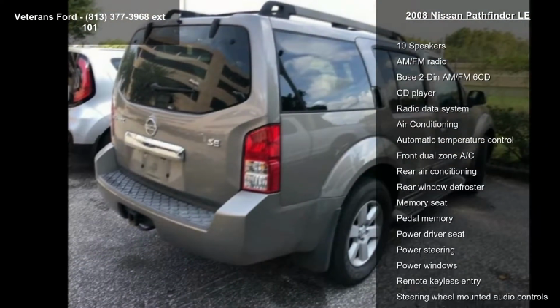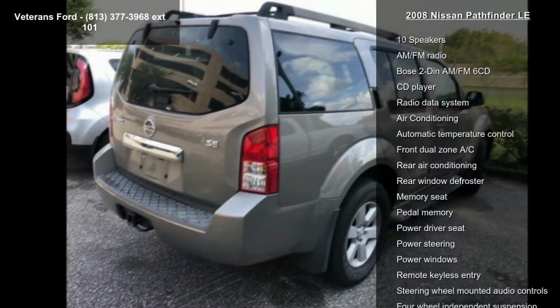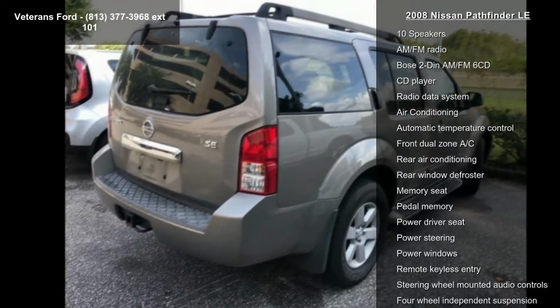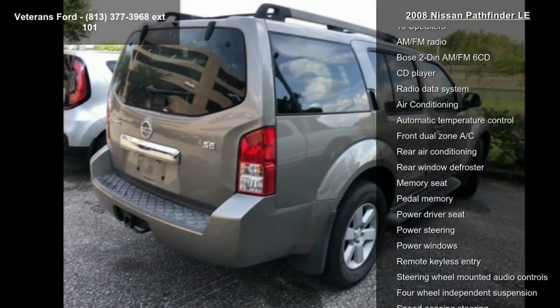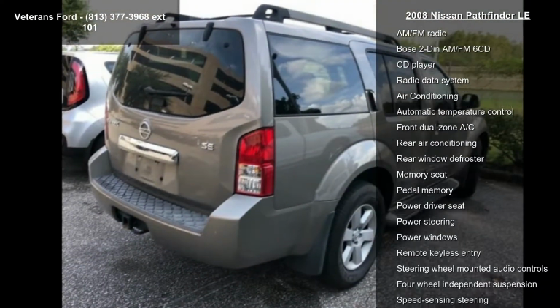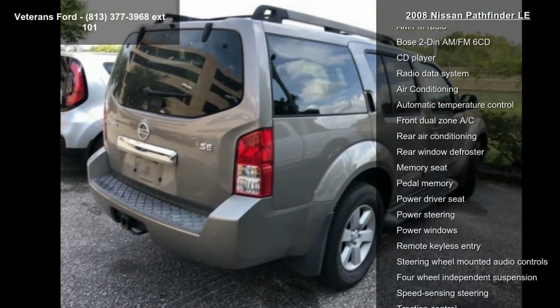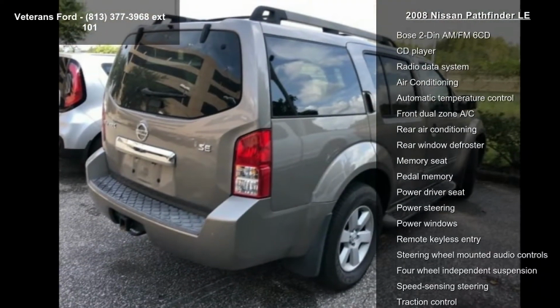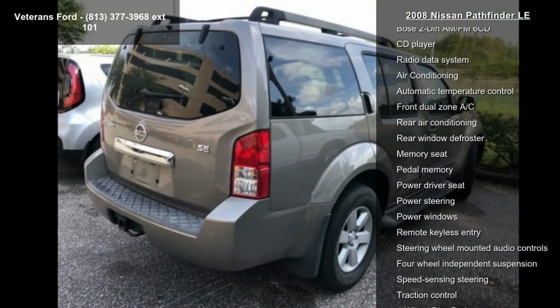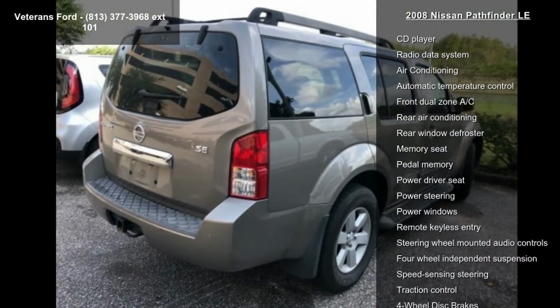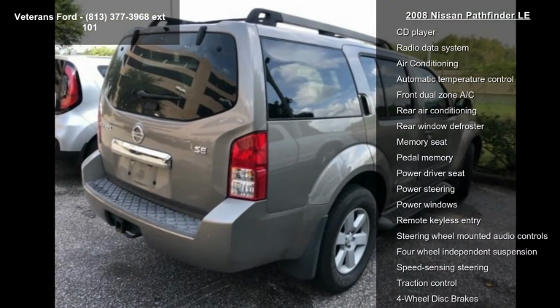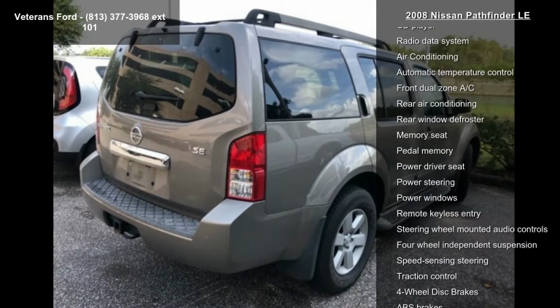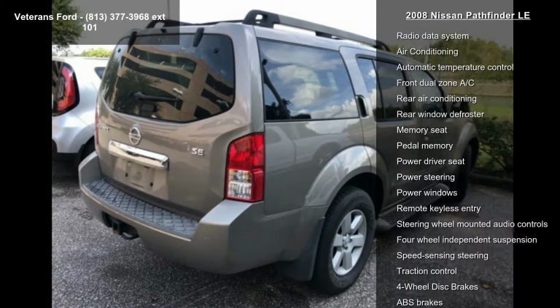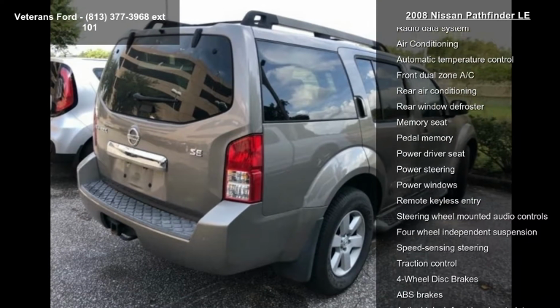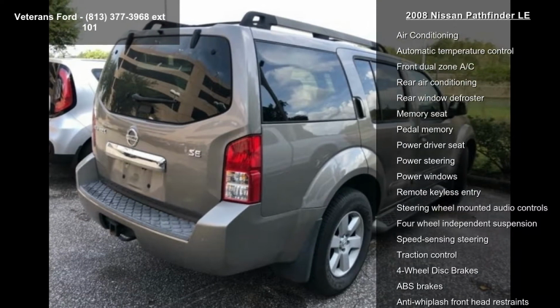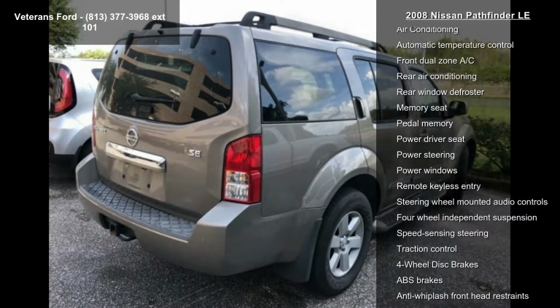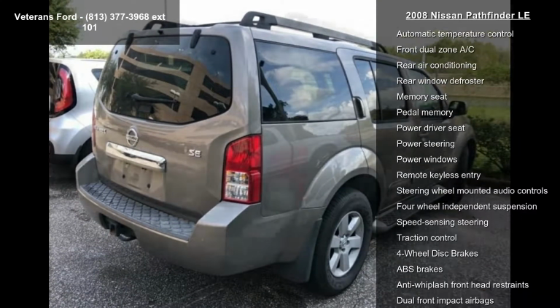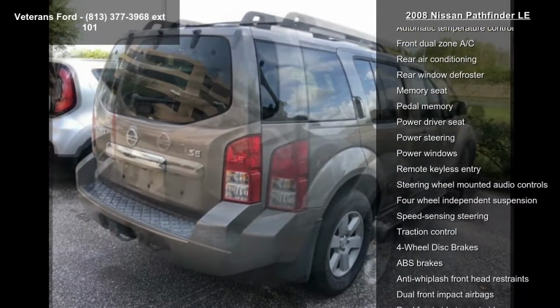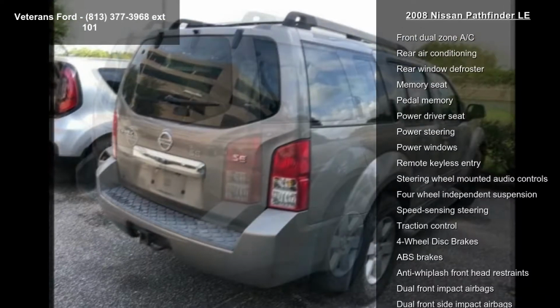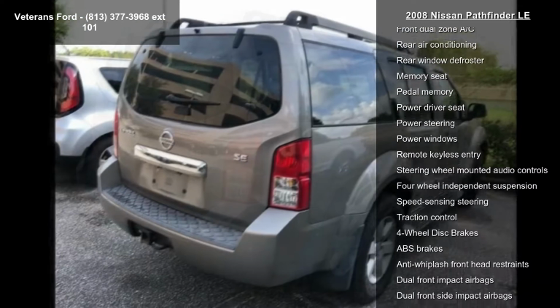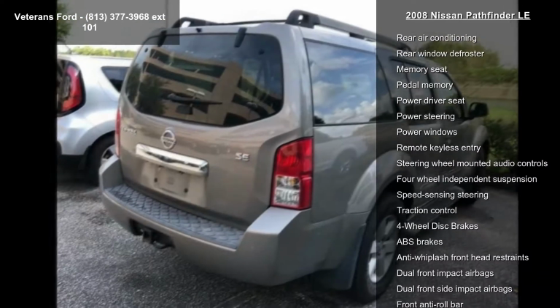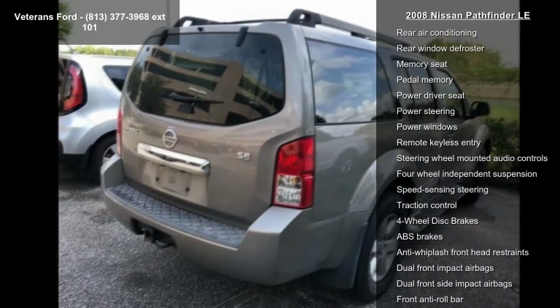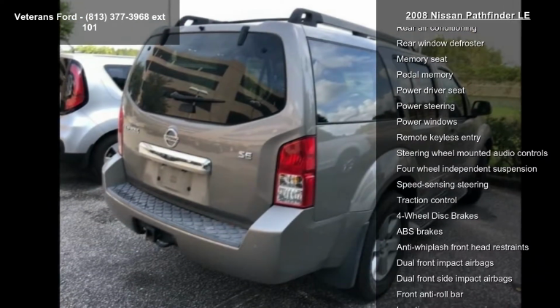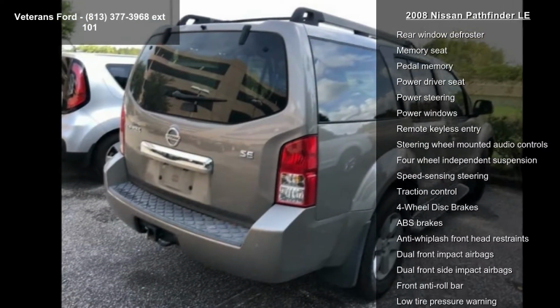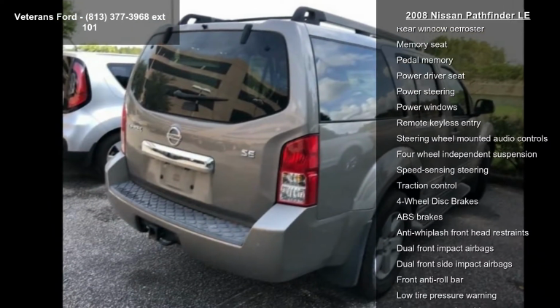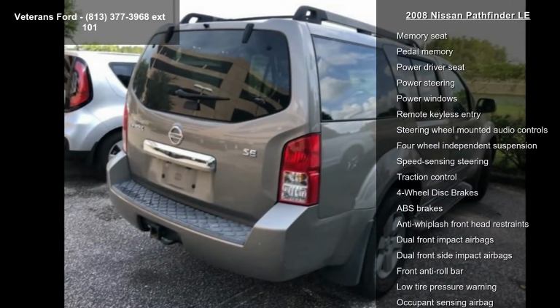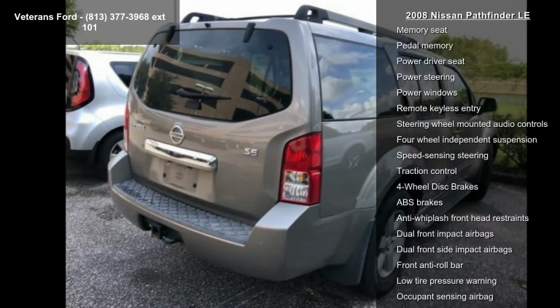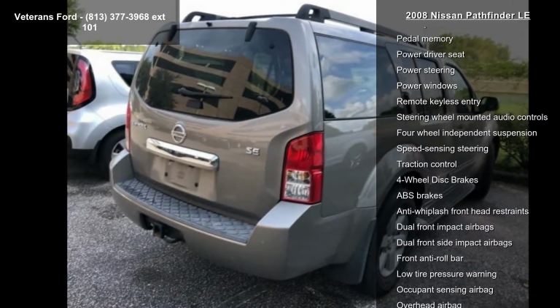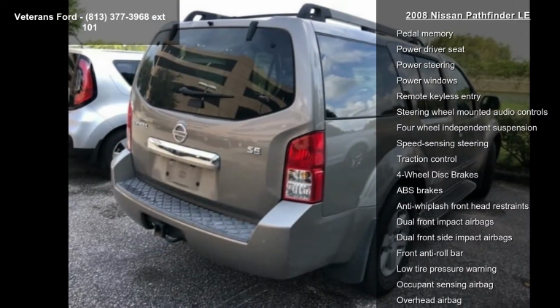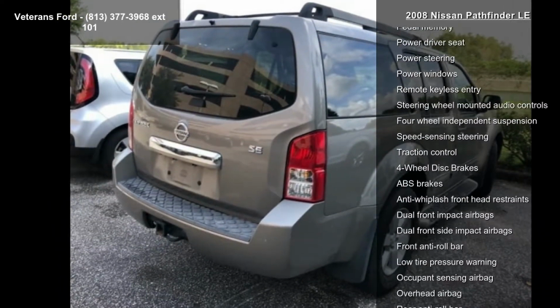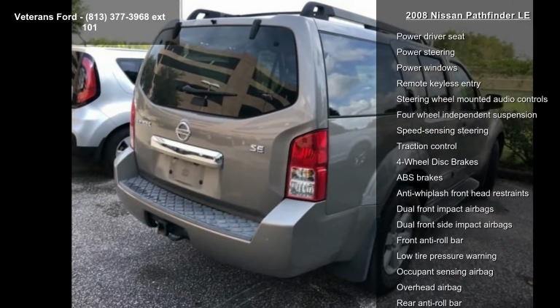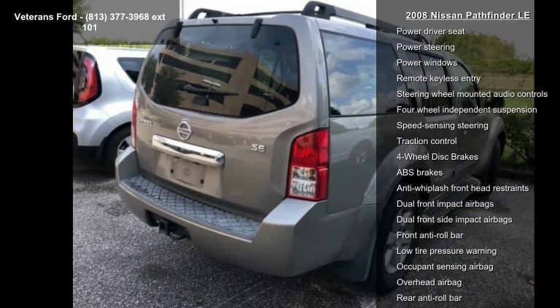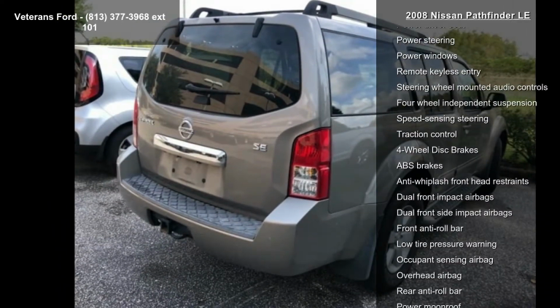This vehicle comes with a reliable six-cylinder engine, connected to a smooth shifting automatic transmission.